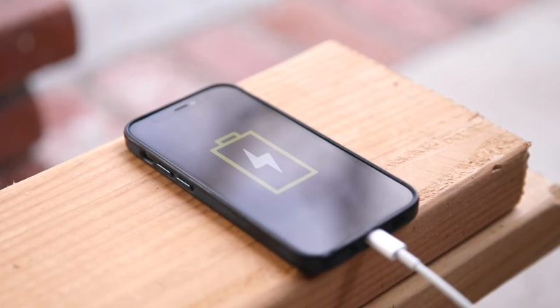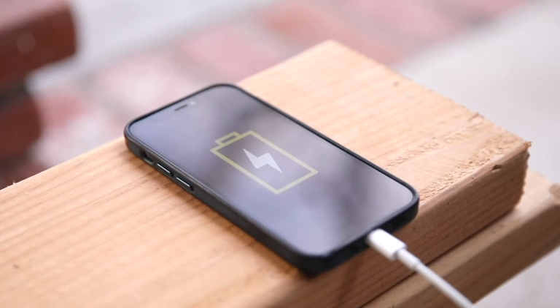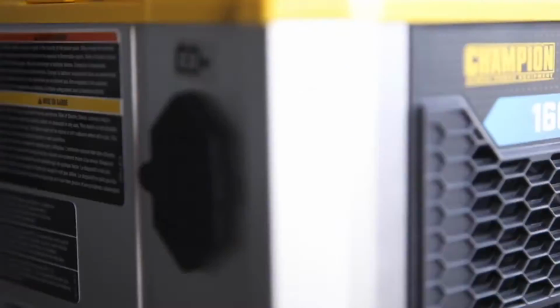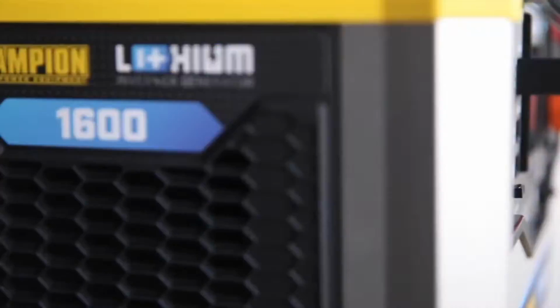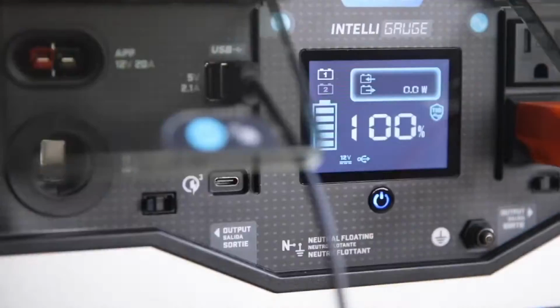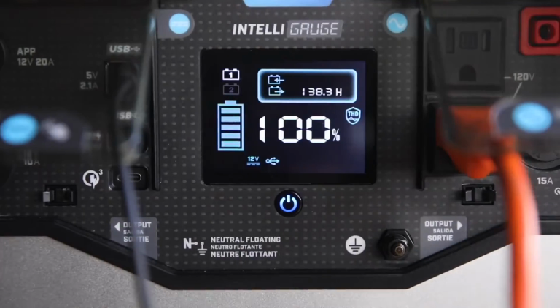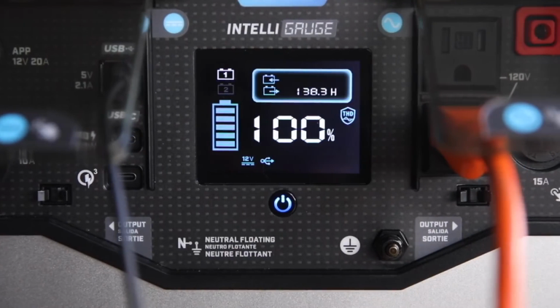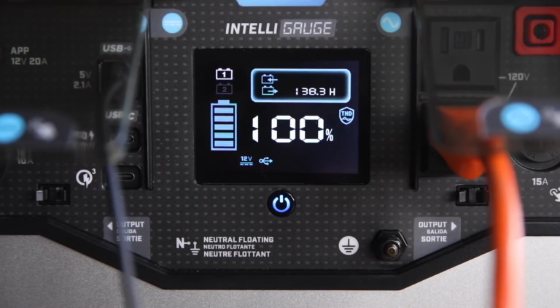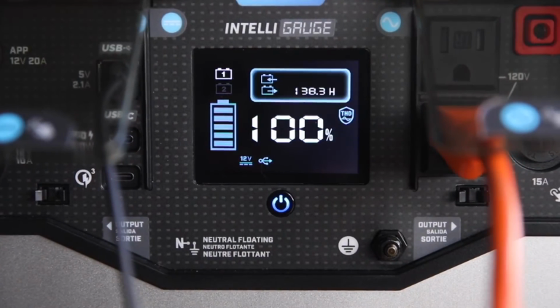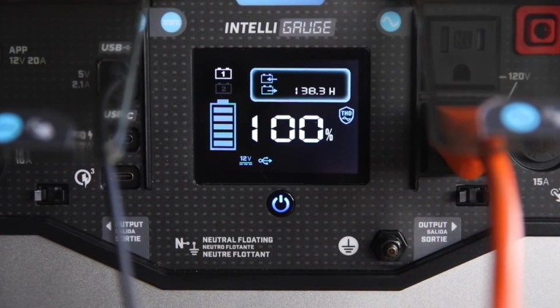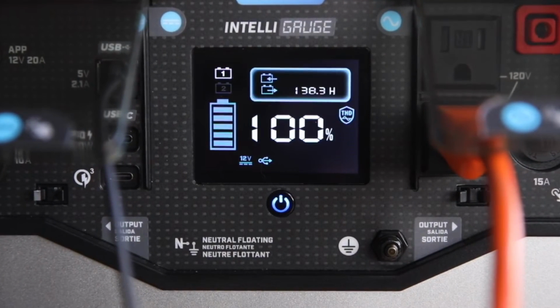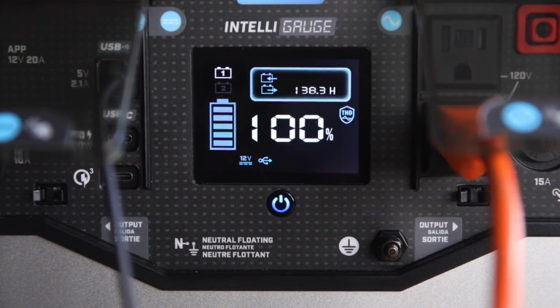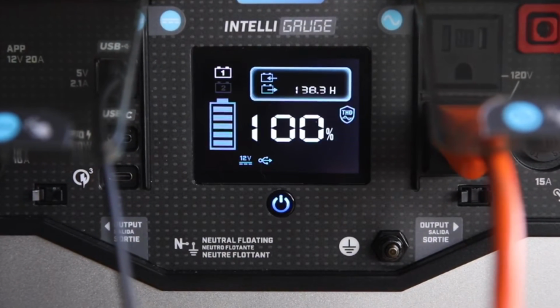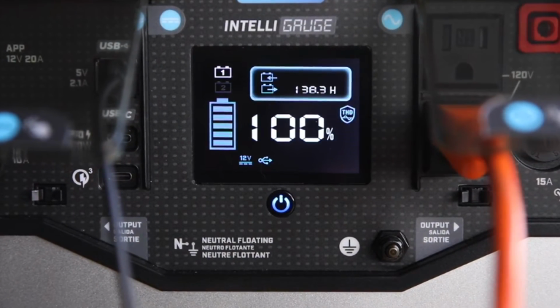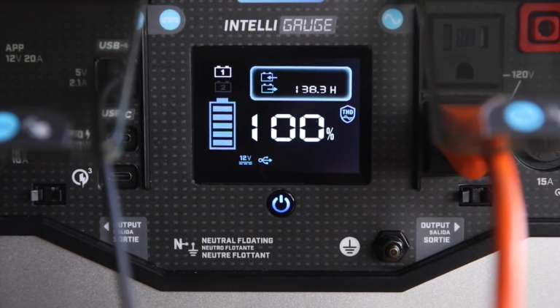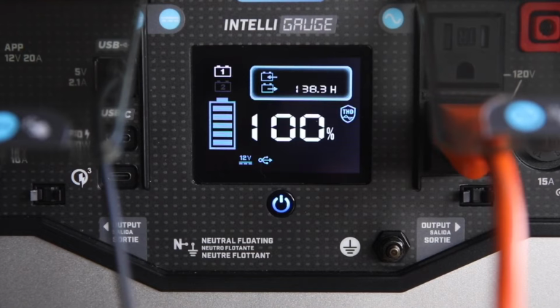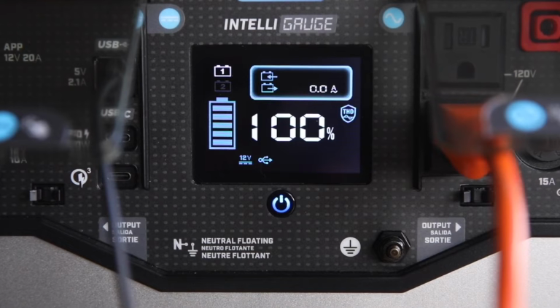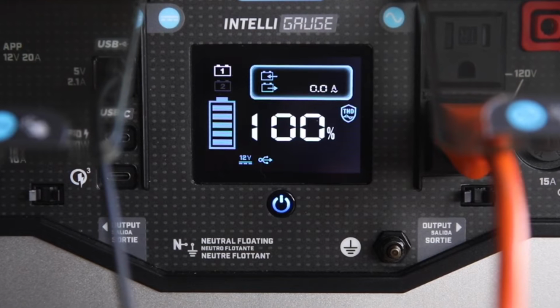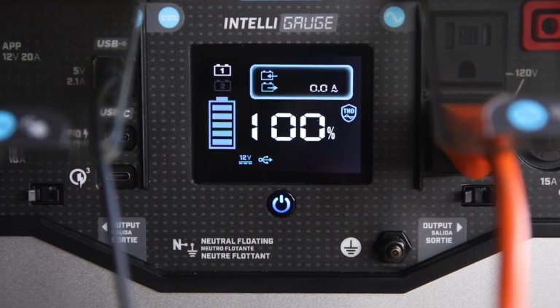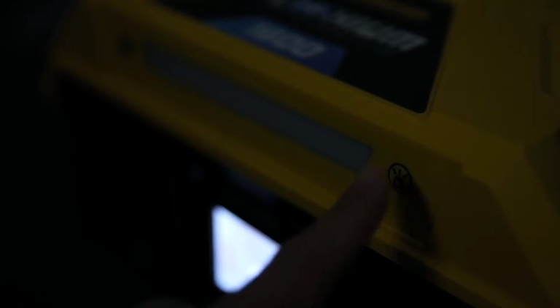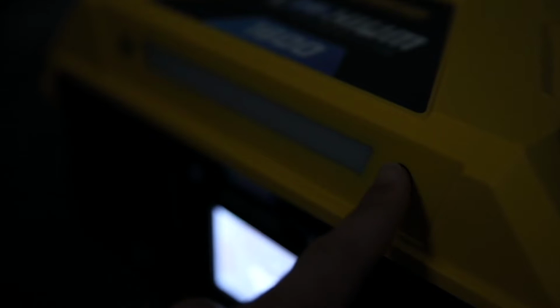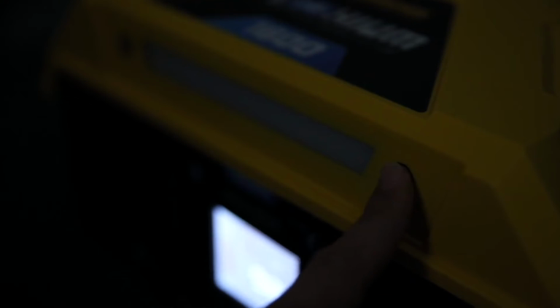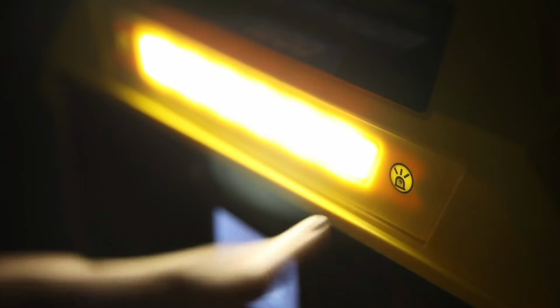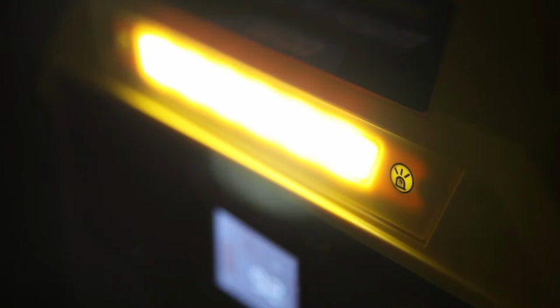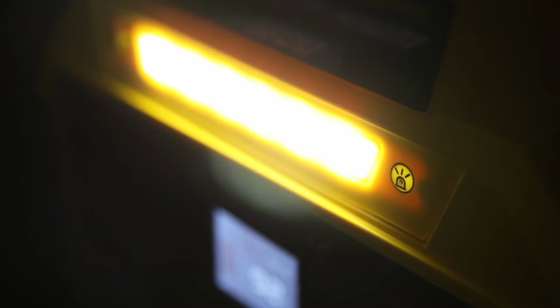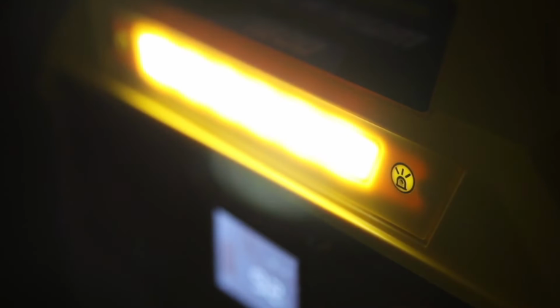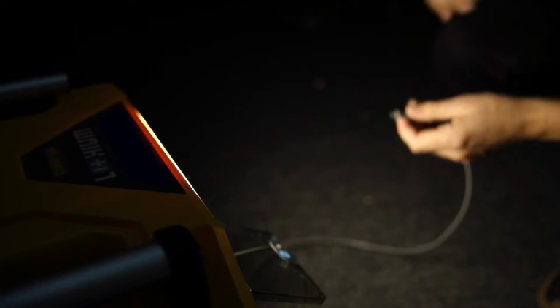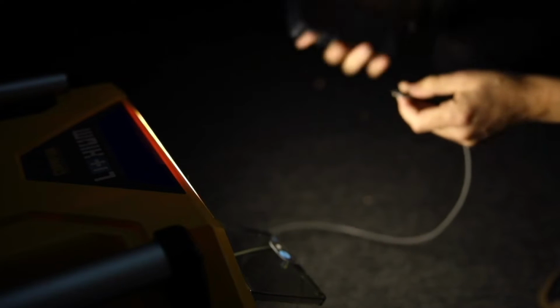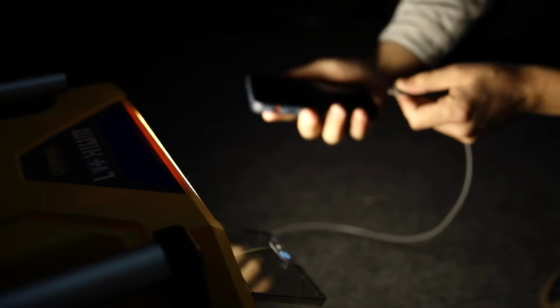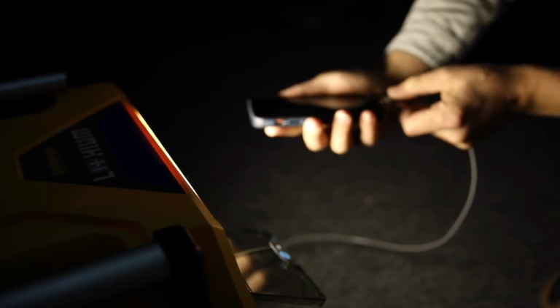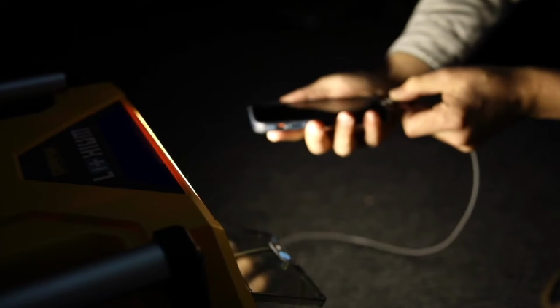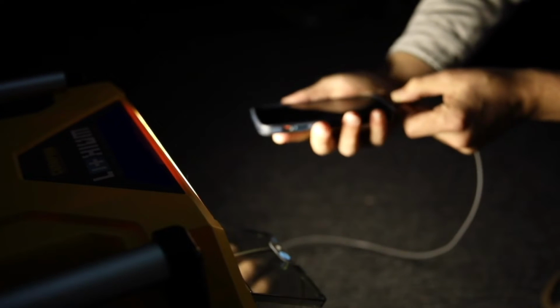The IntelliGauge display lets you monitor the power station in real time, and use the convenient LED light for a little extra light whenever you need it.